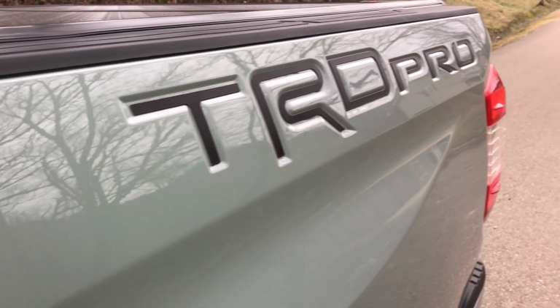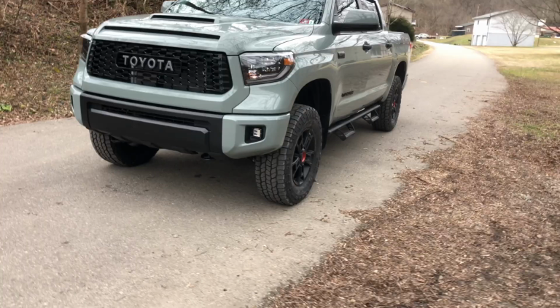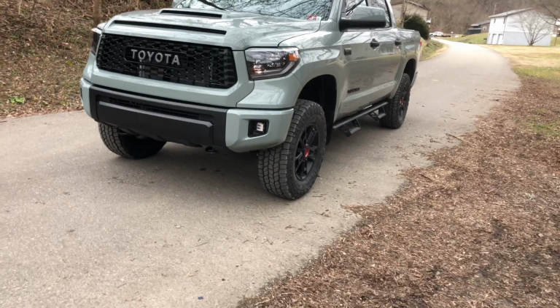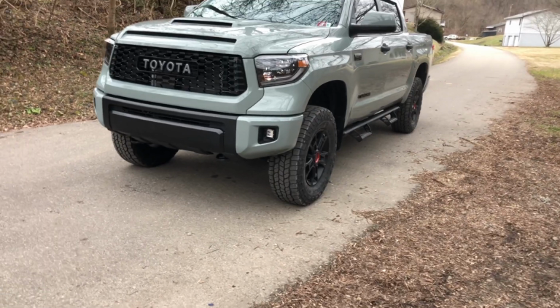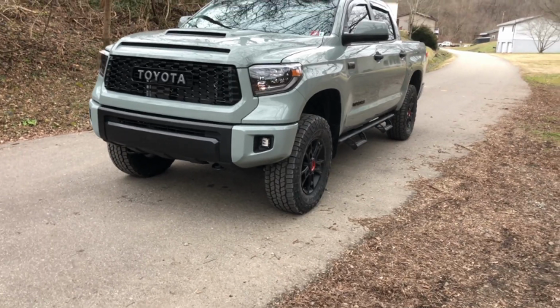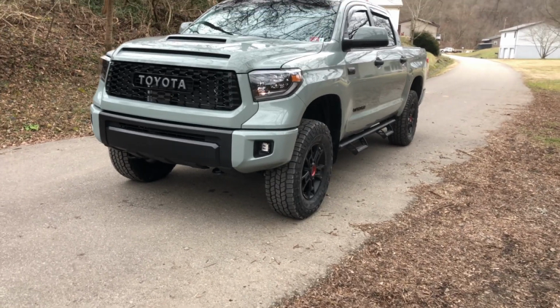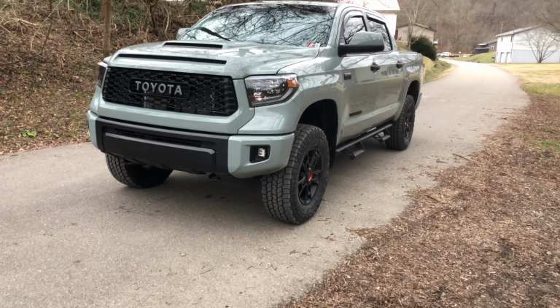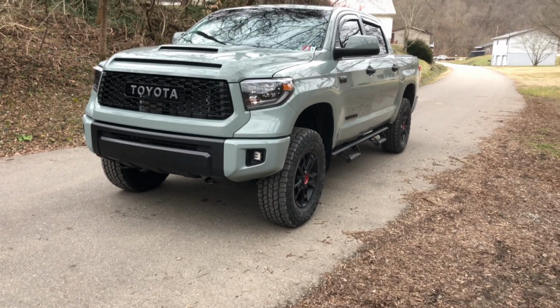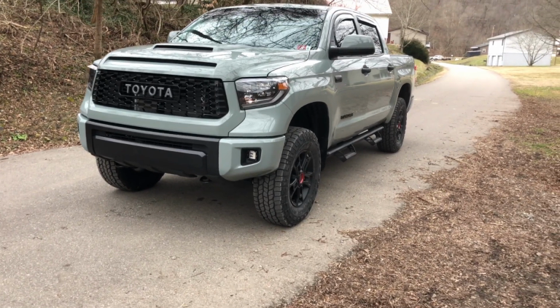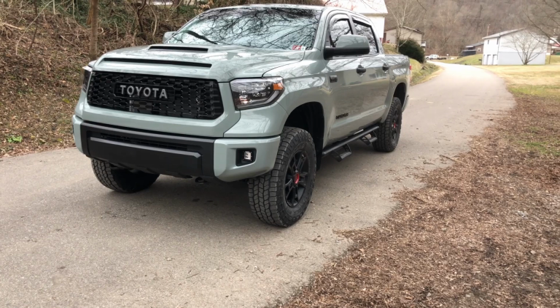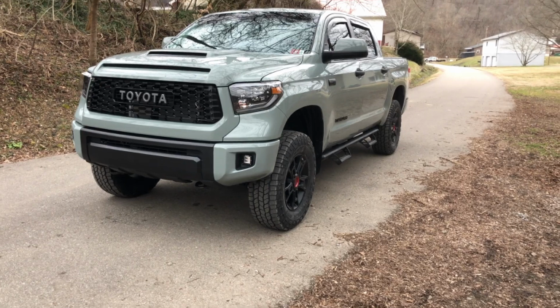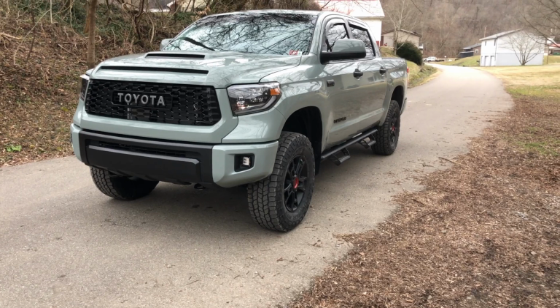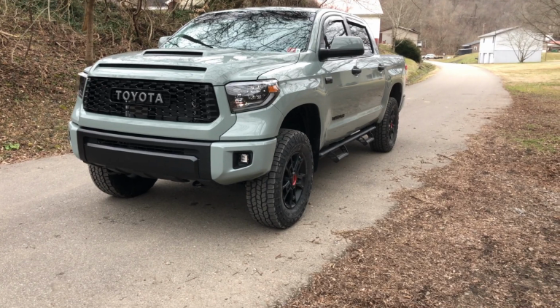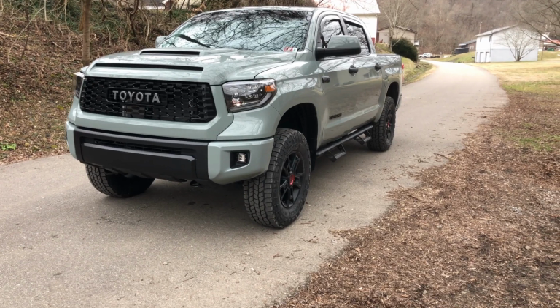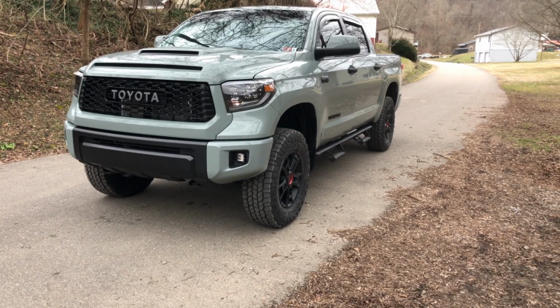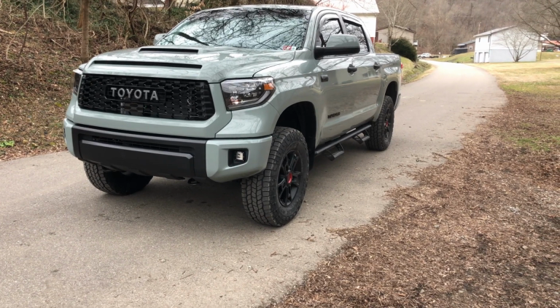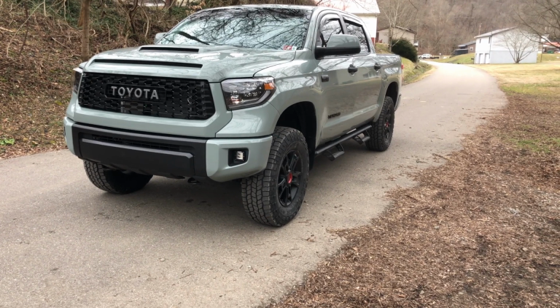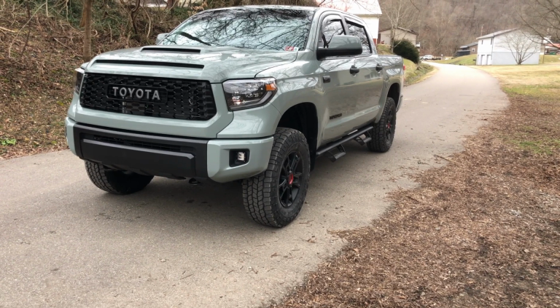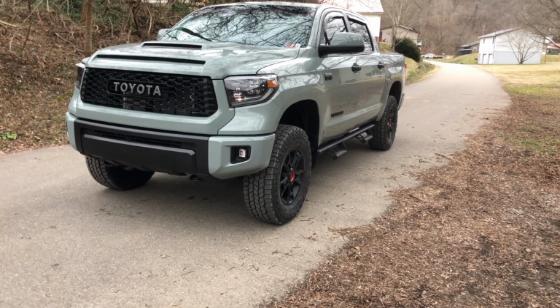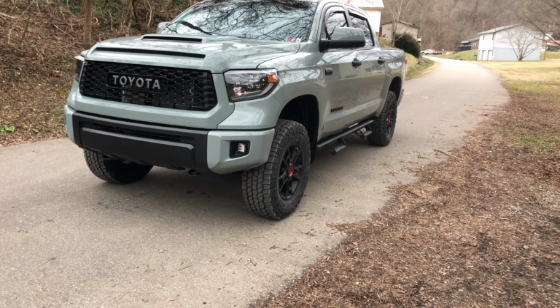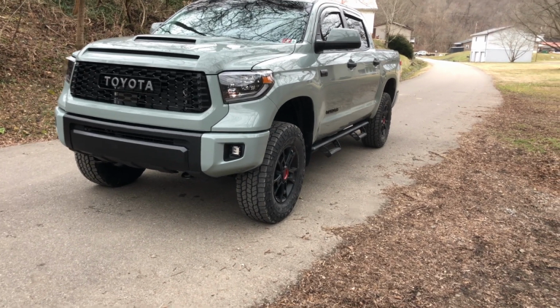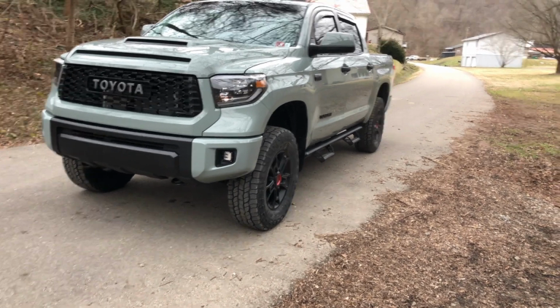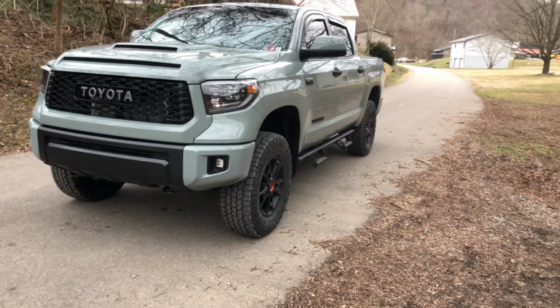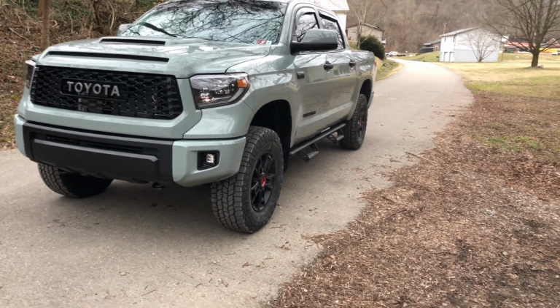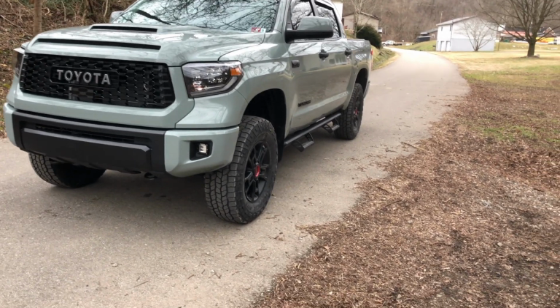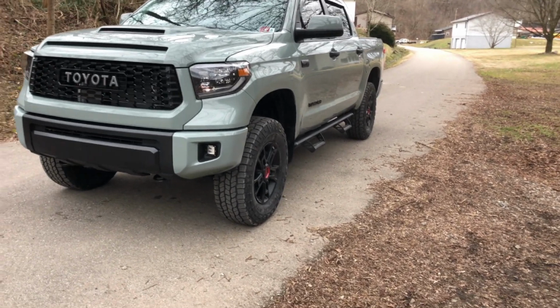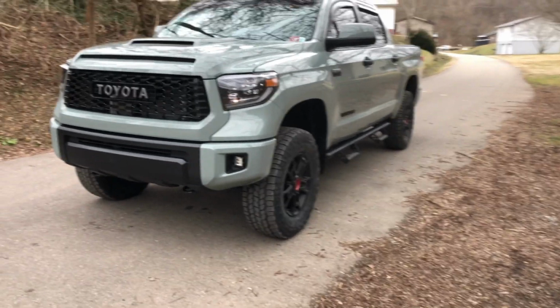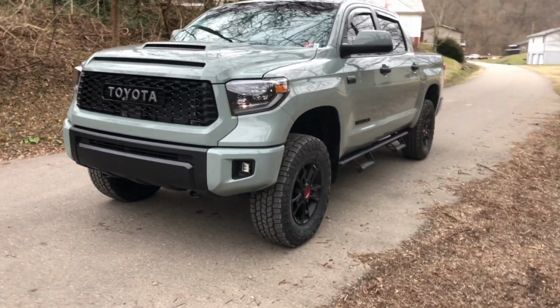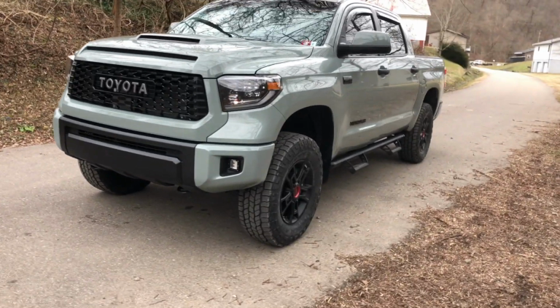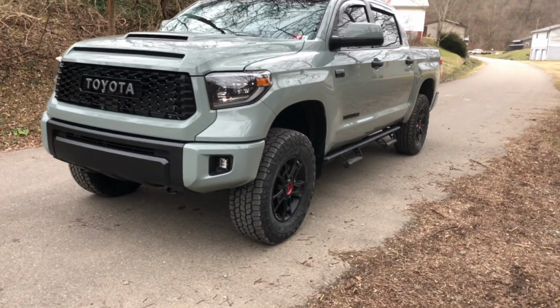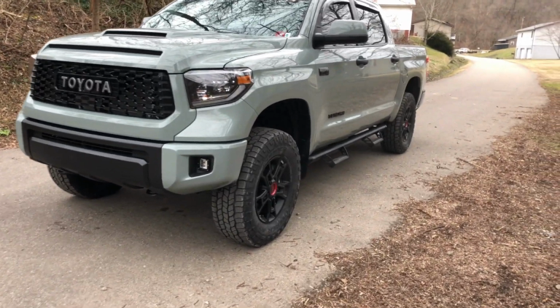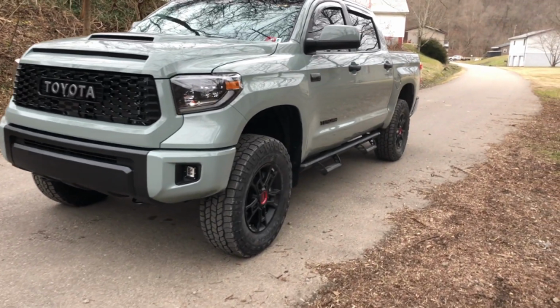There you go. That's how a 2021 Tundra TRD Pro sits with the Tough Country leveling kit.